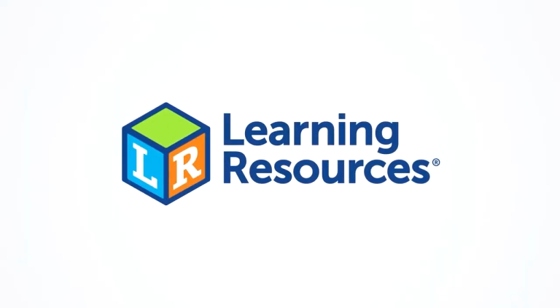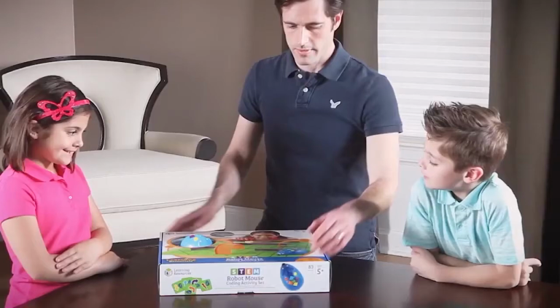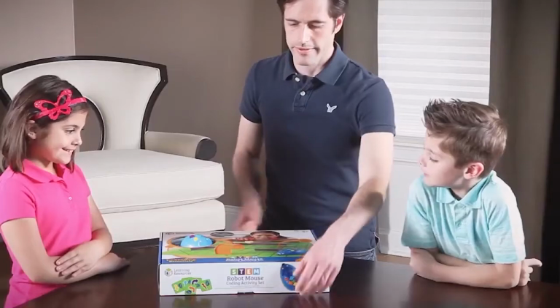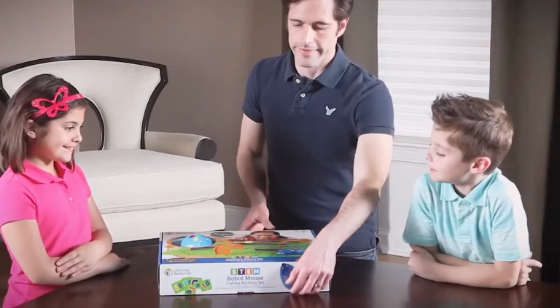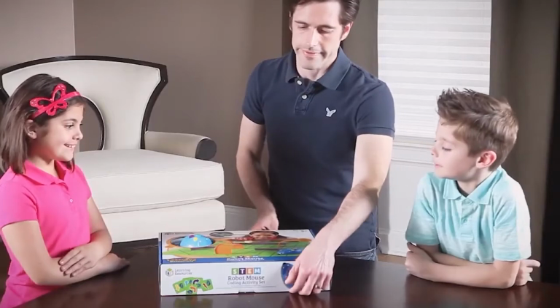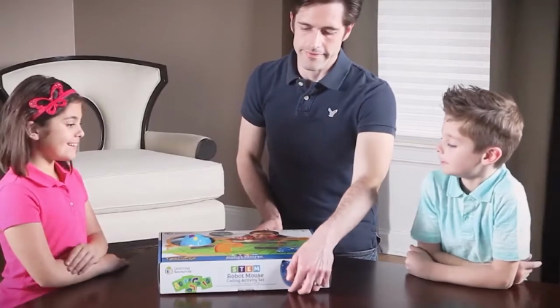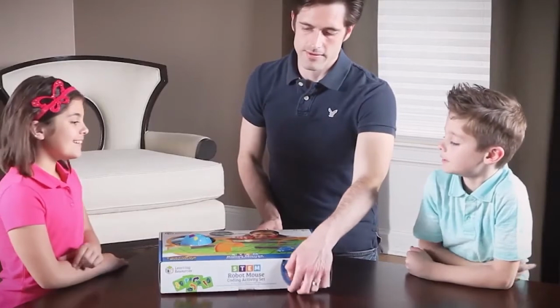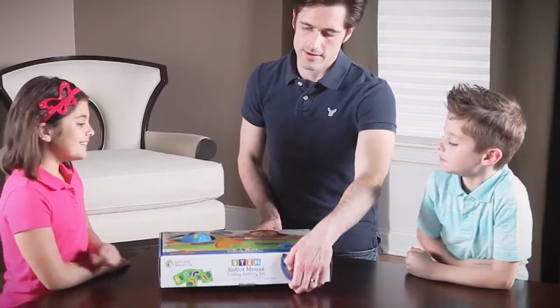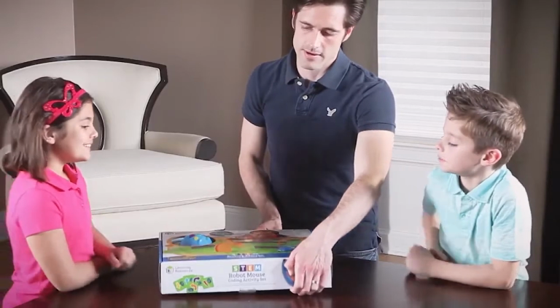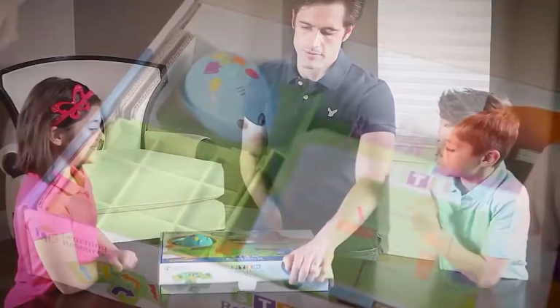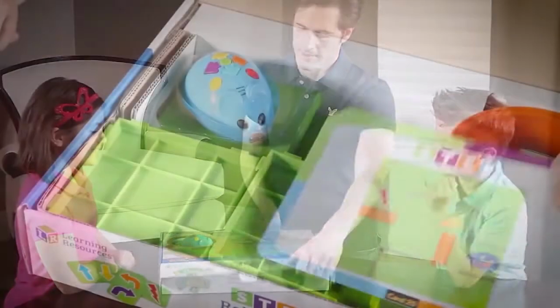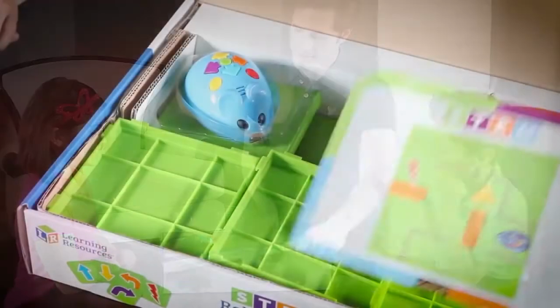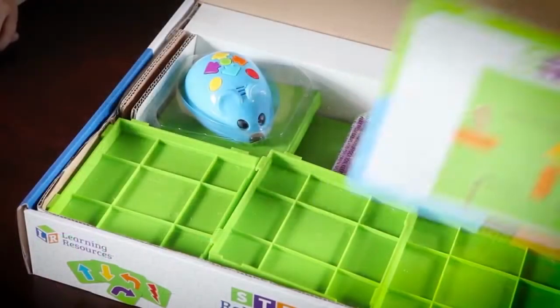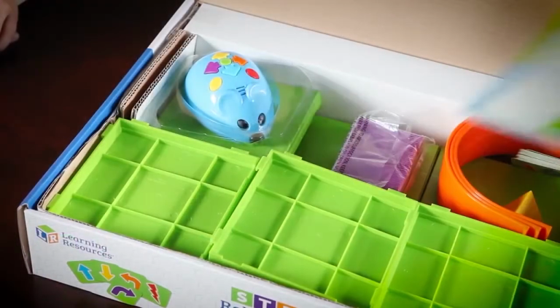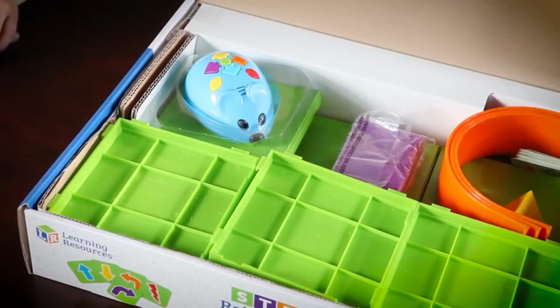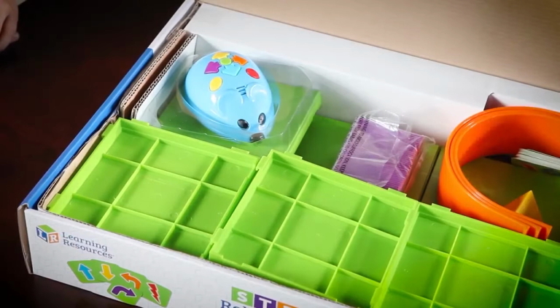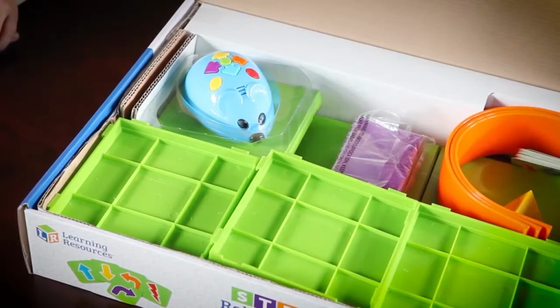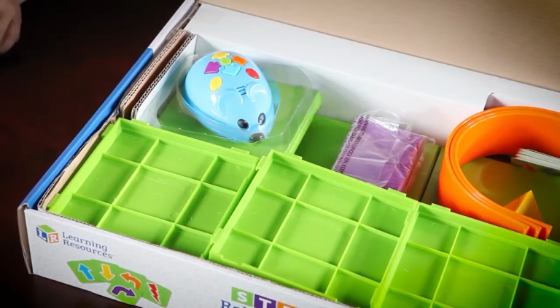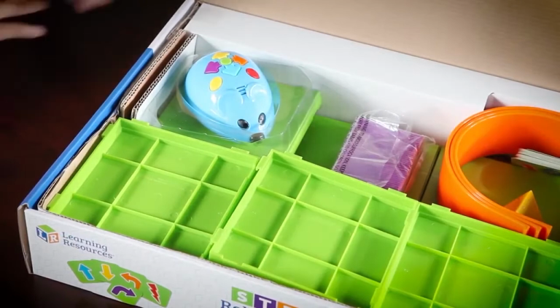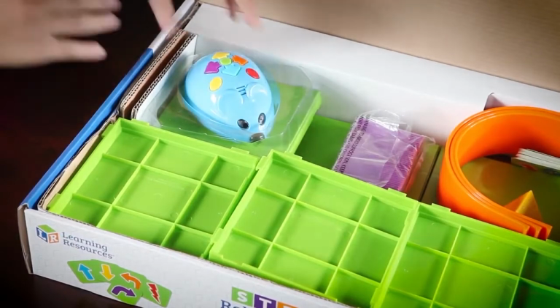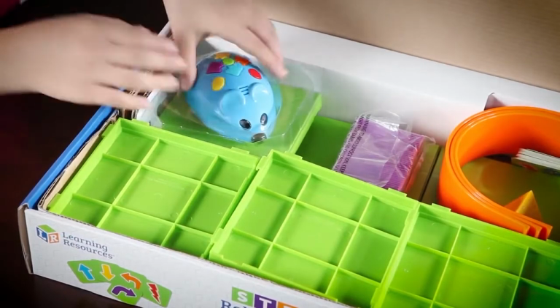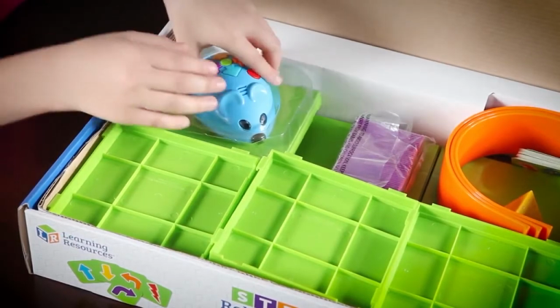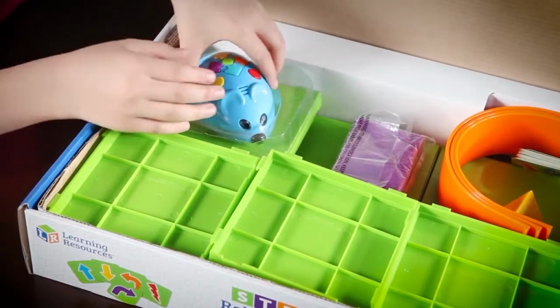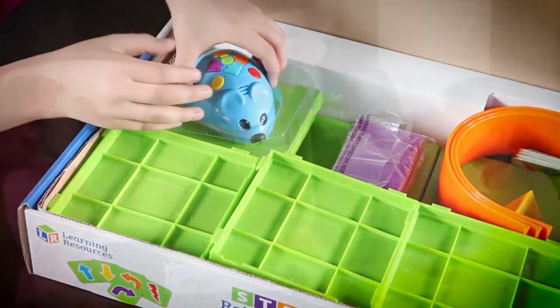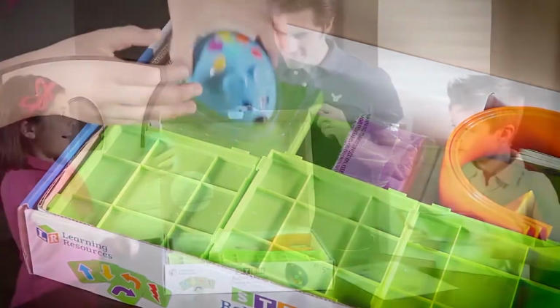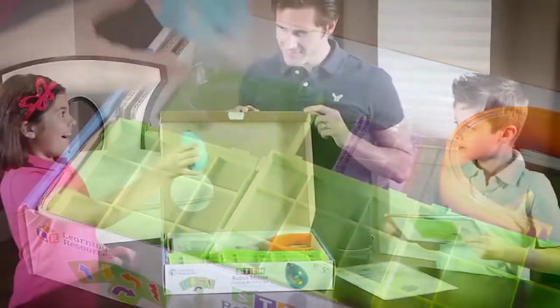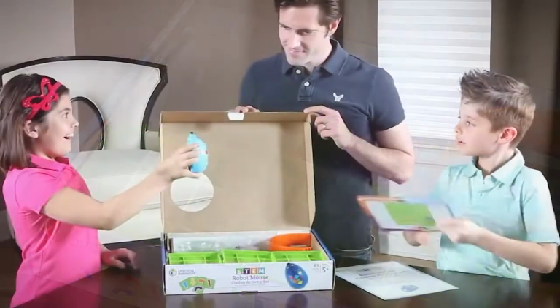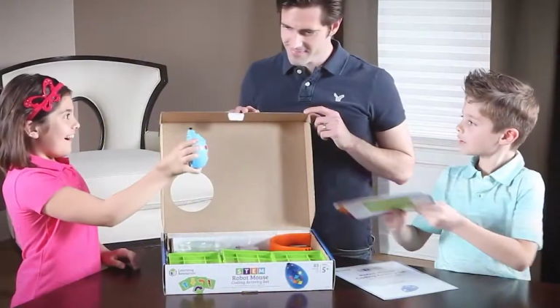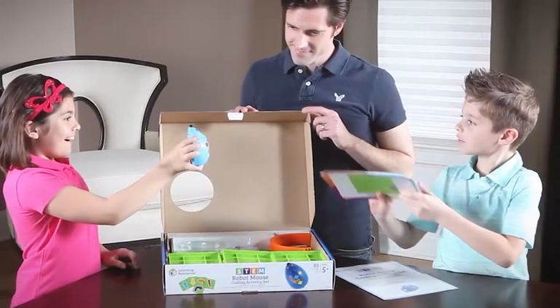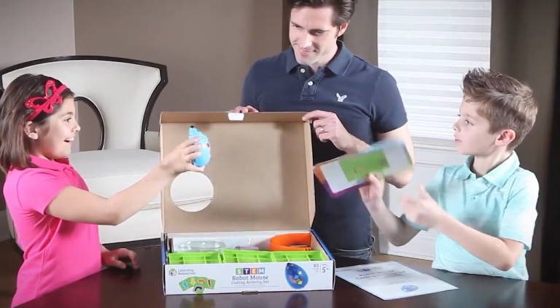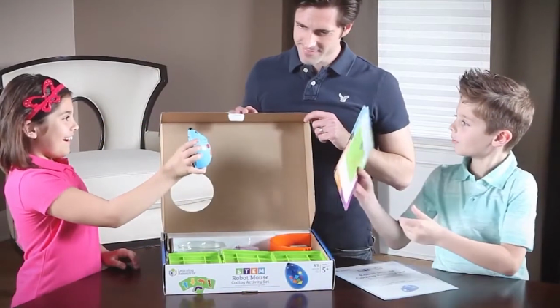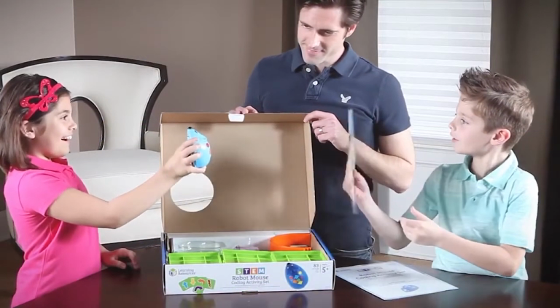We've made learning to code as easy as Ready, Set, Cheese with Colby, our programmable robot mouse.